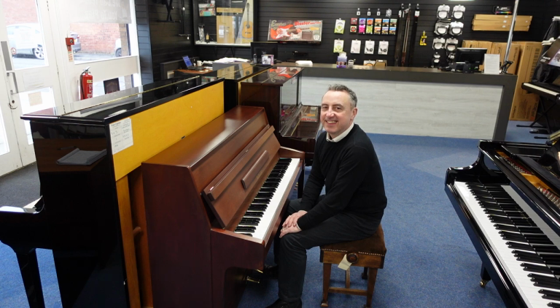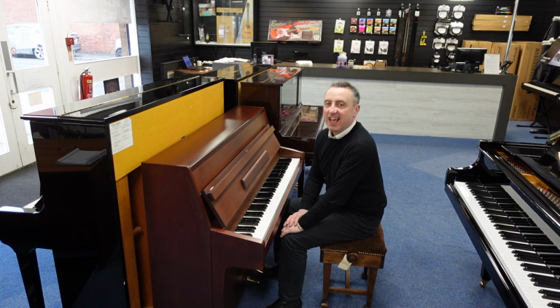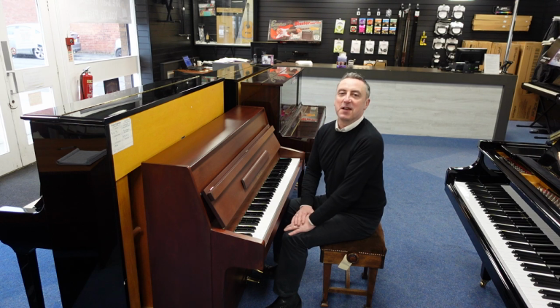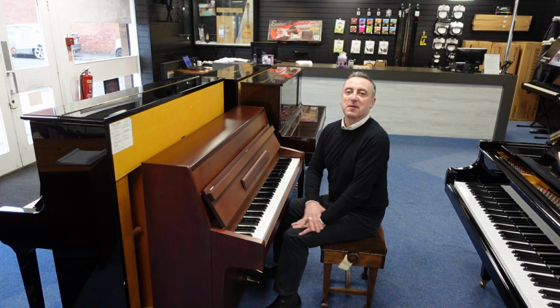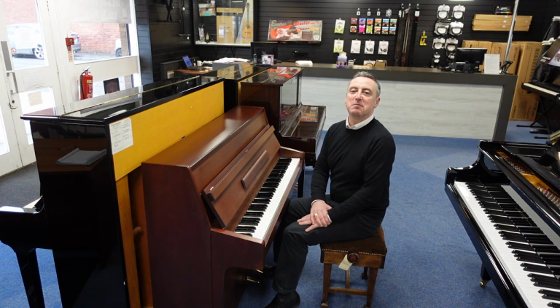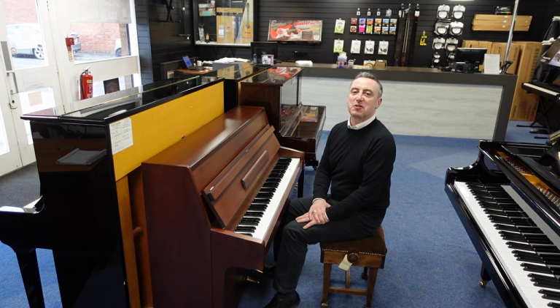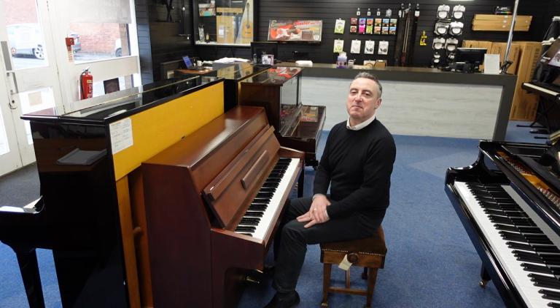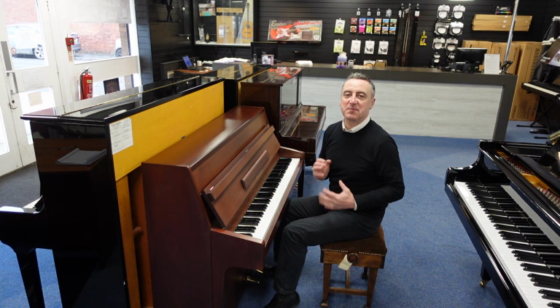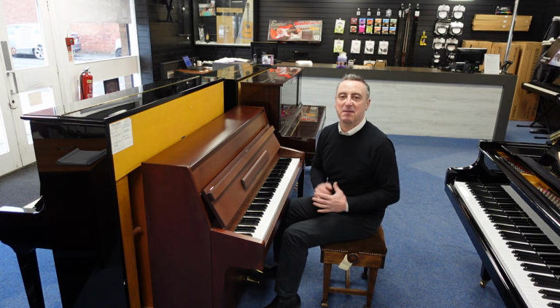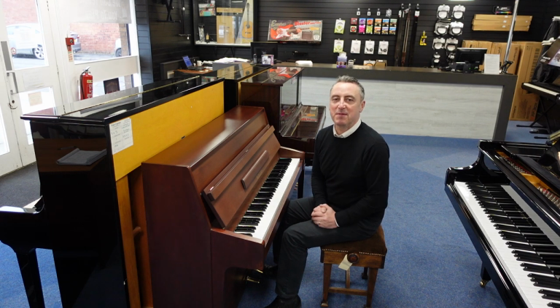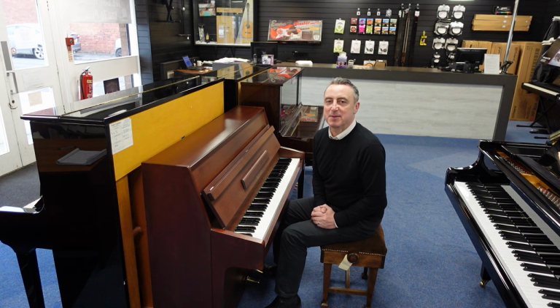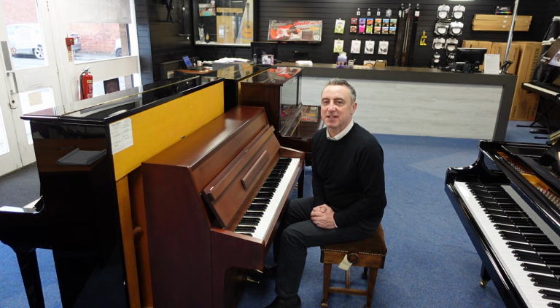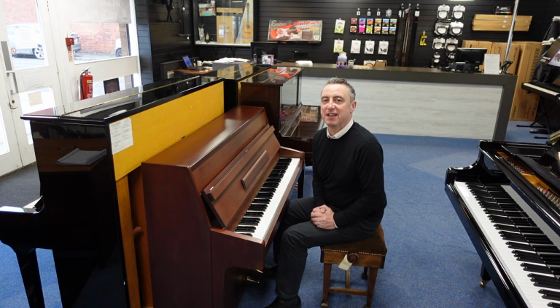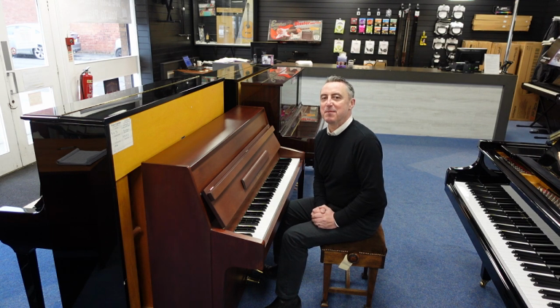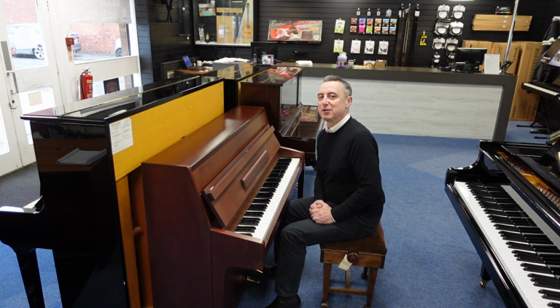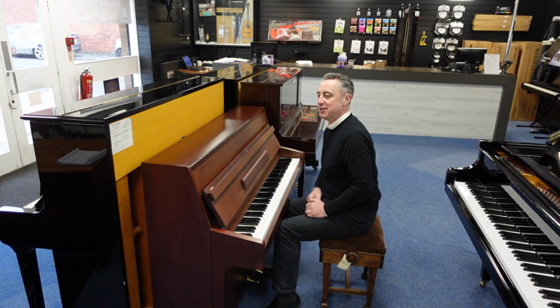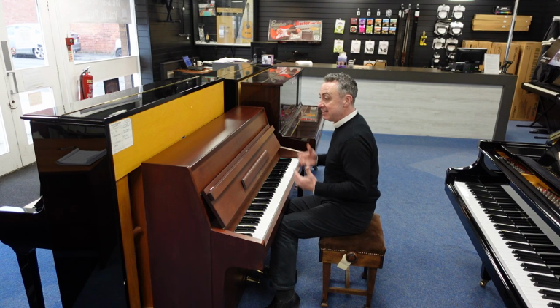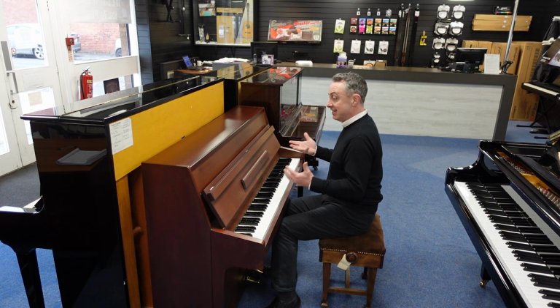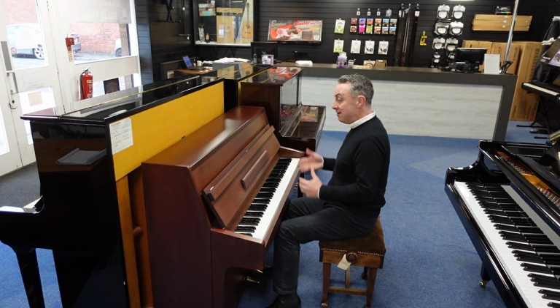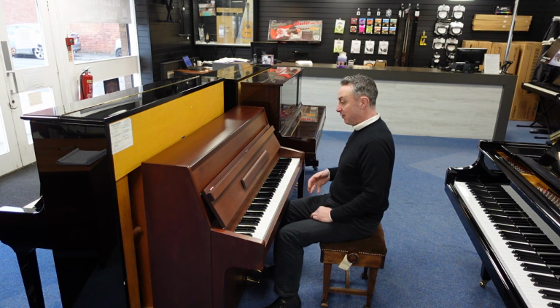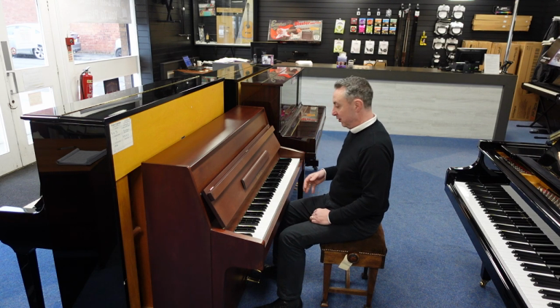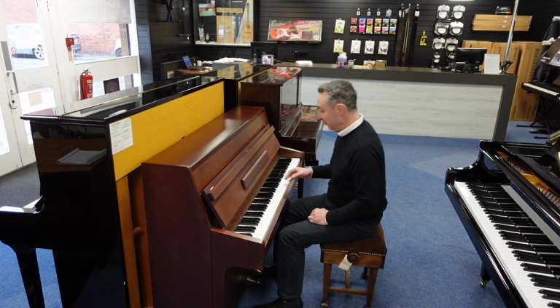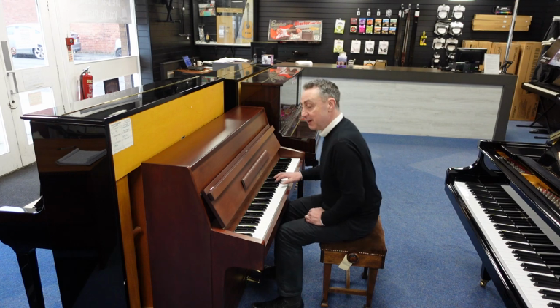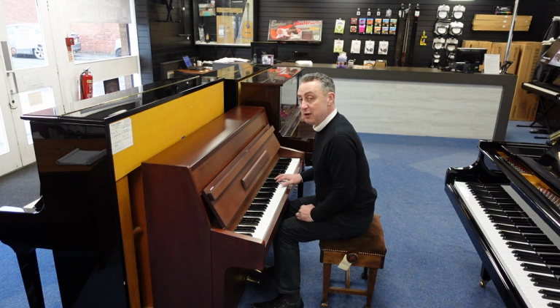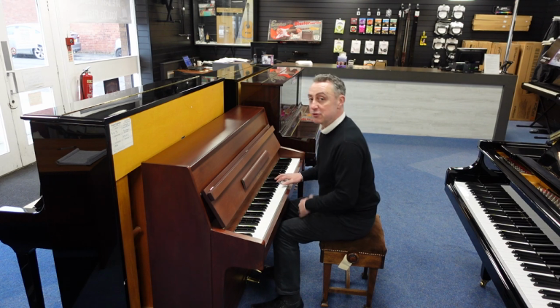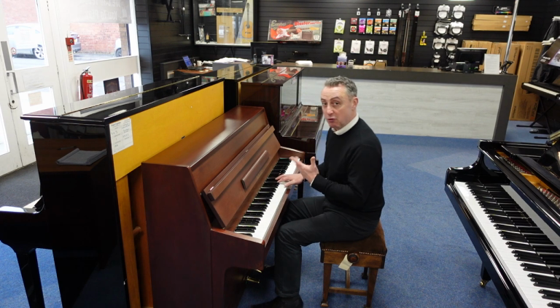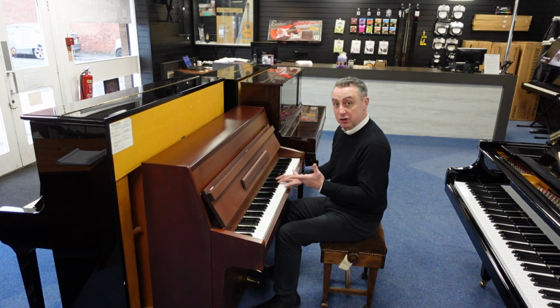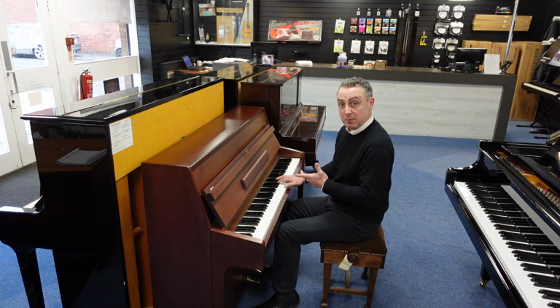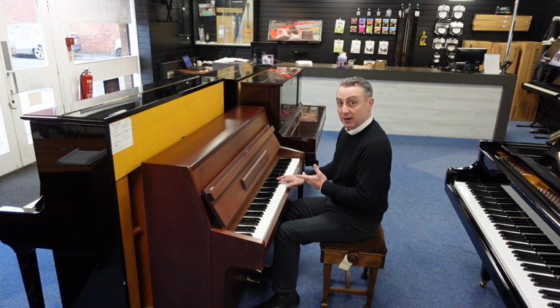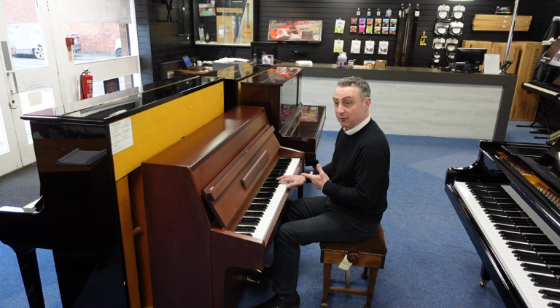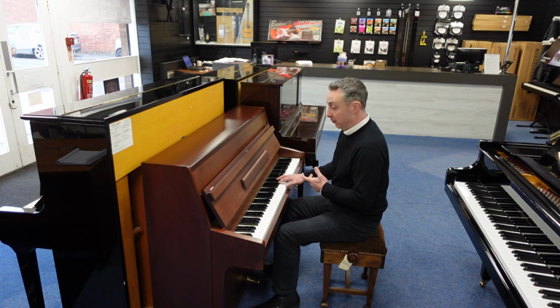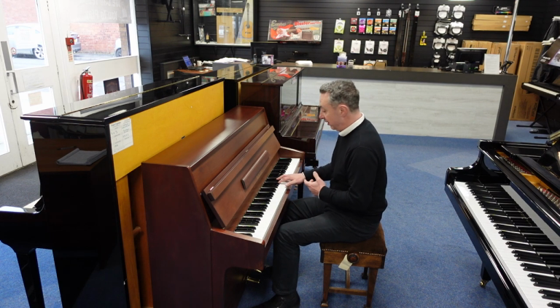Hiya, my name is Graham, I'm at Rimmies Music here in Bolton, and today we've got a lovely used Rogers piano for you.